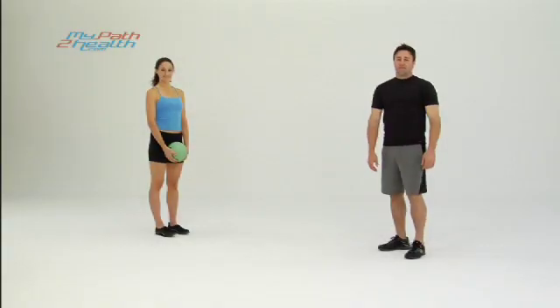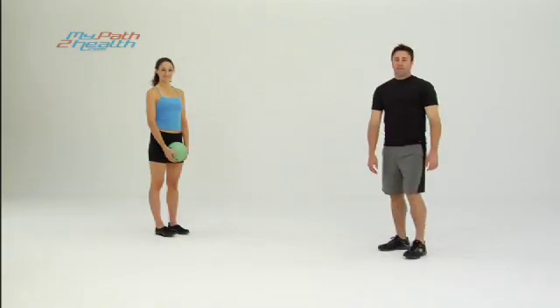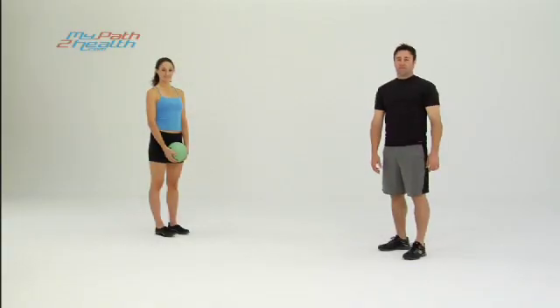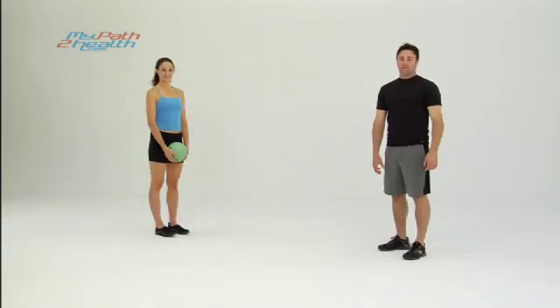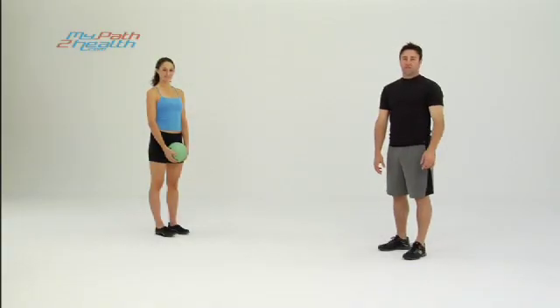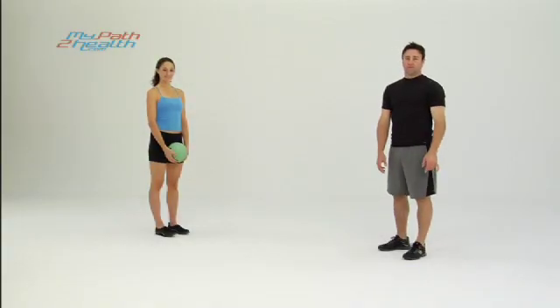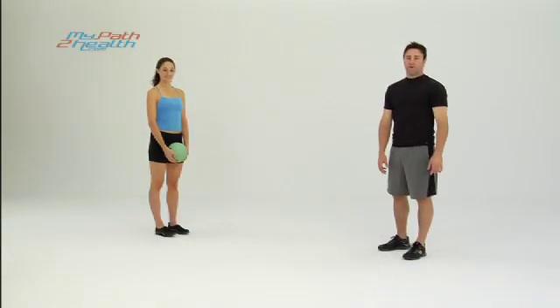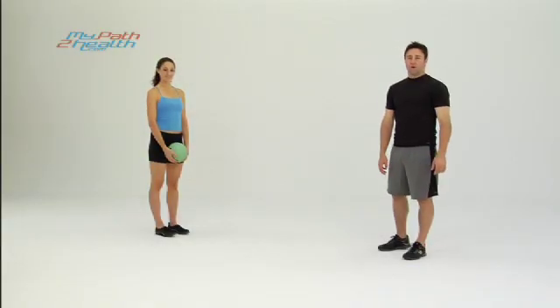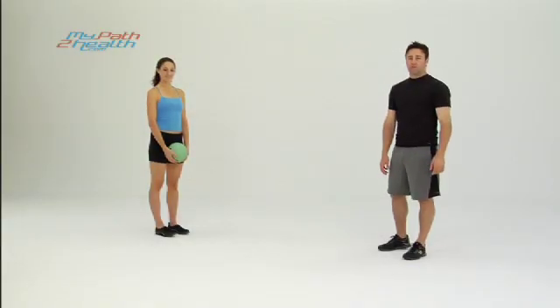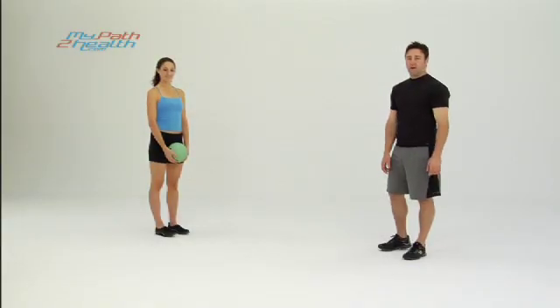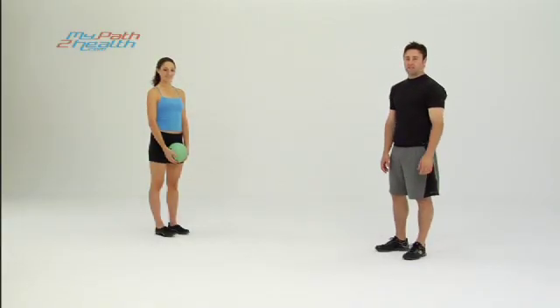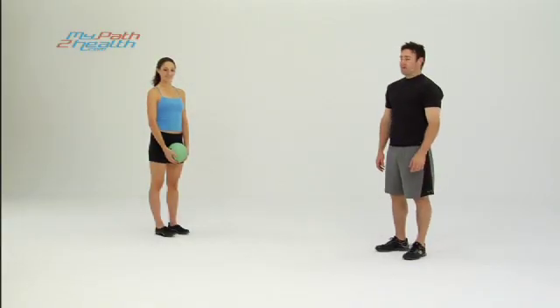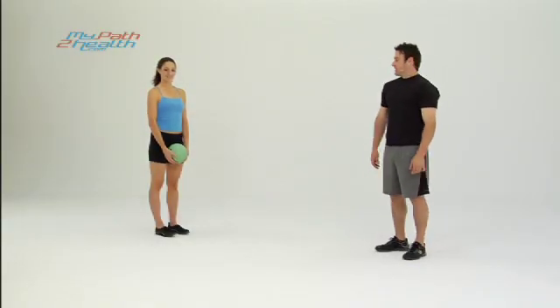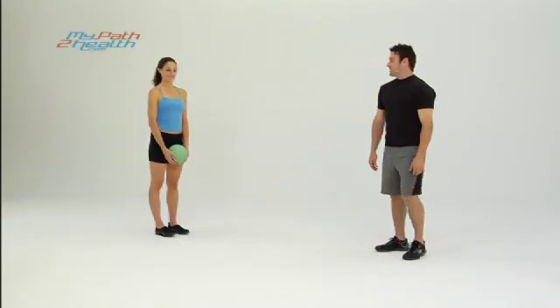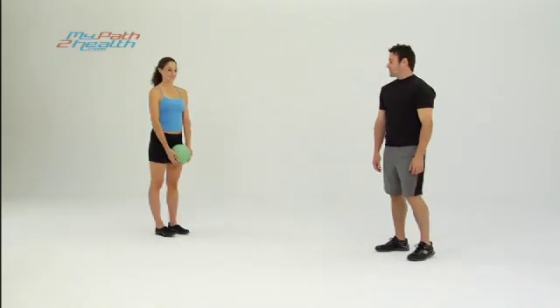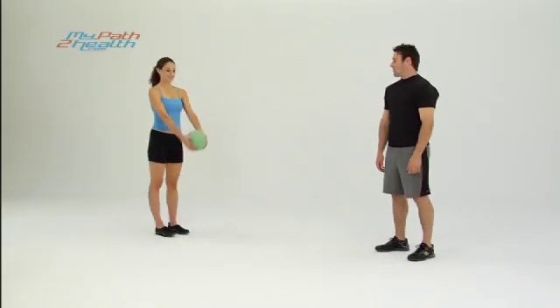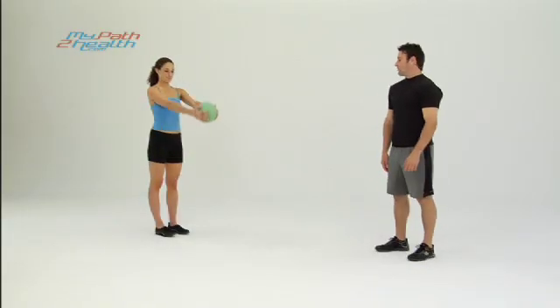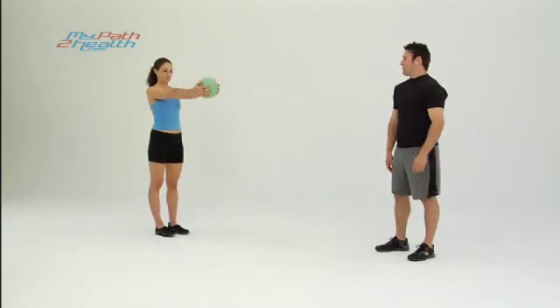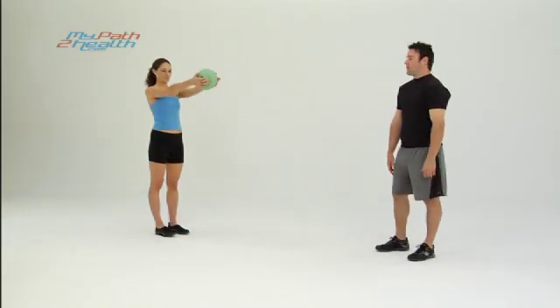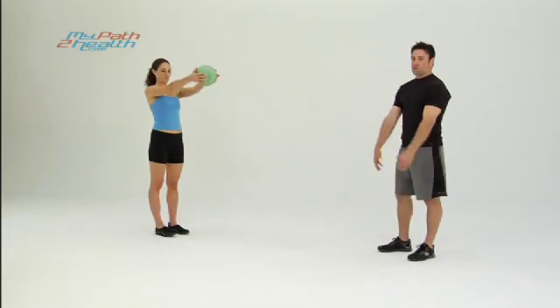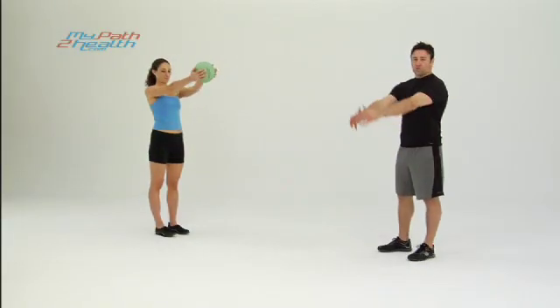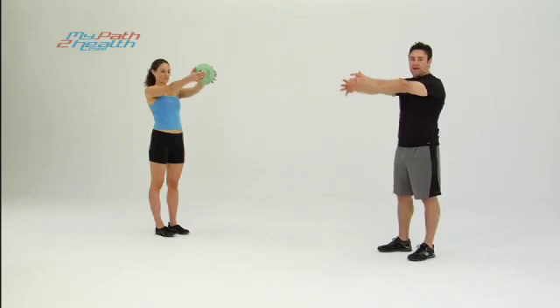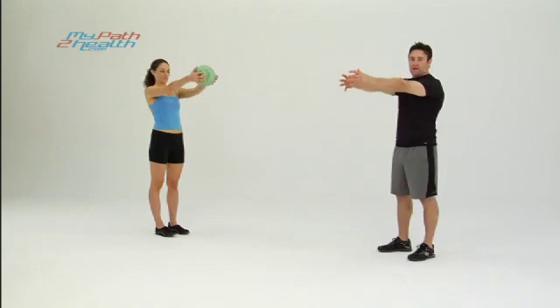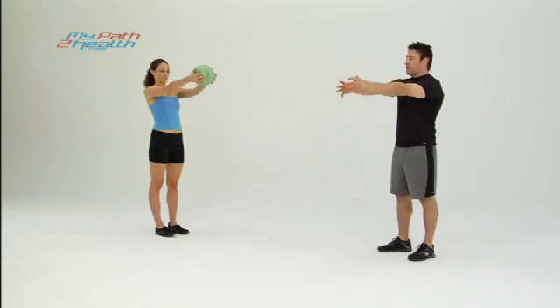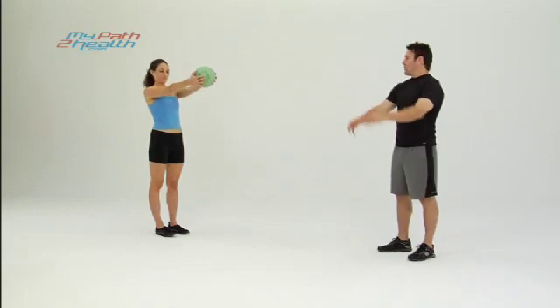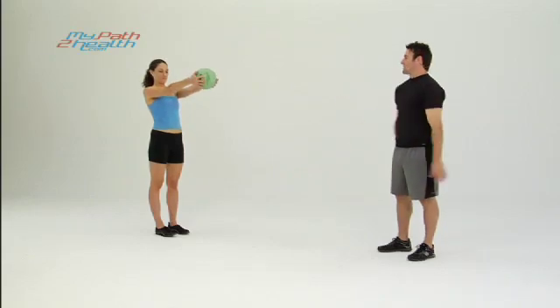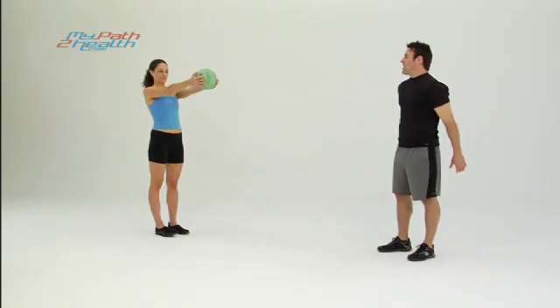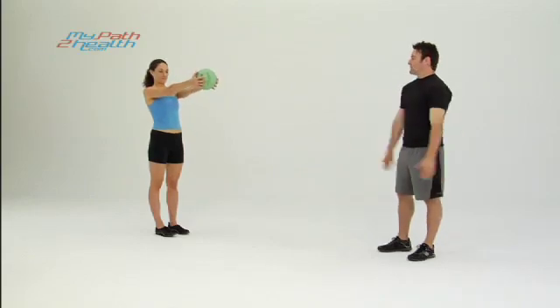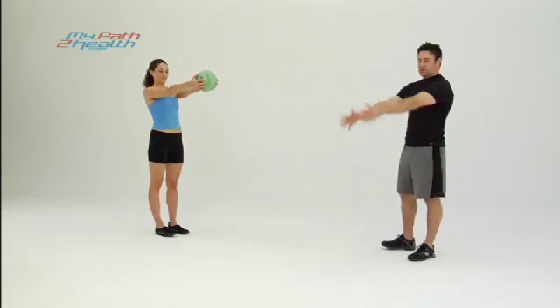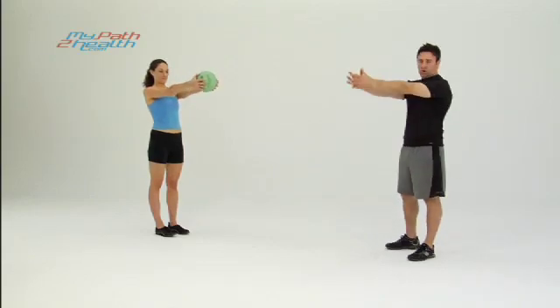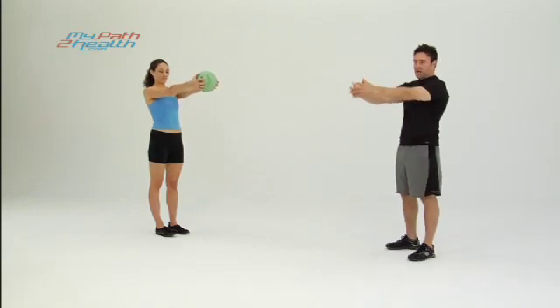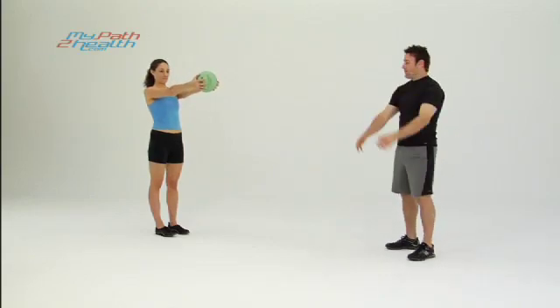These are lunges with a med ball twist. Start with the ball straight out ahead, arms locked, at about shoulder level.